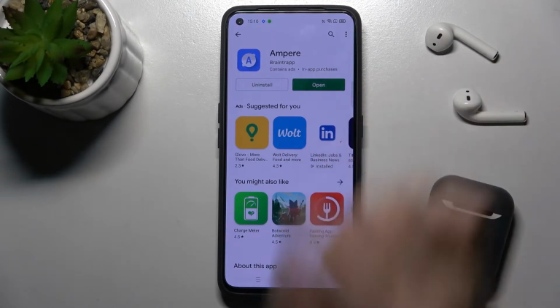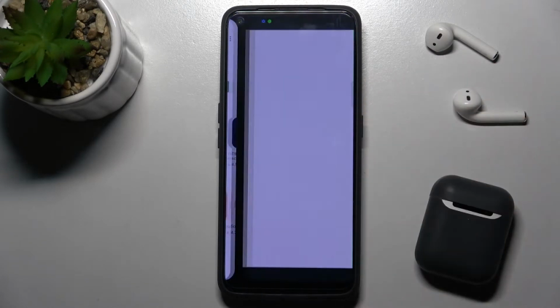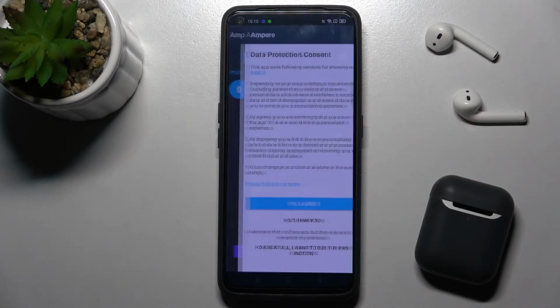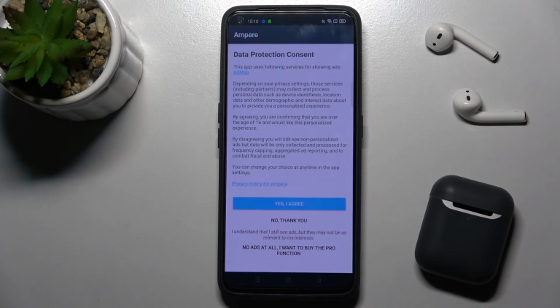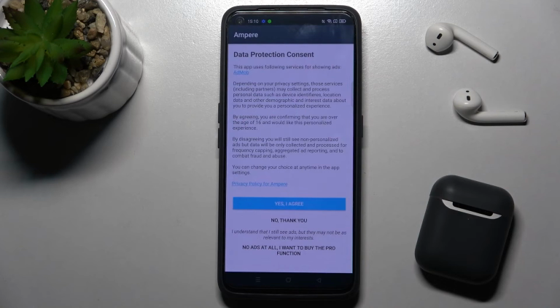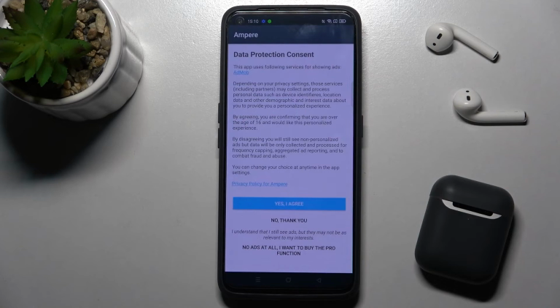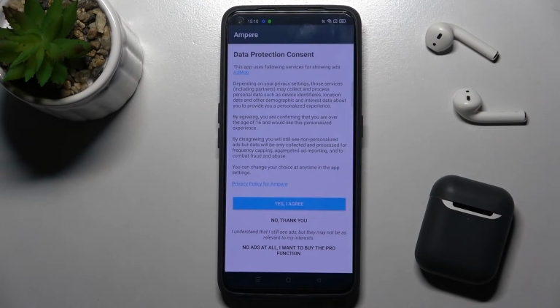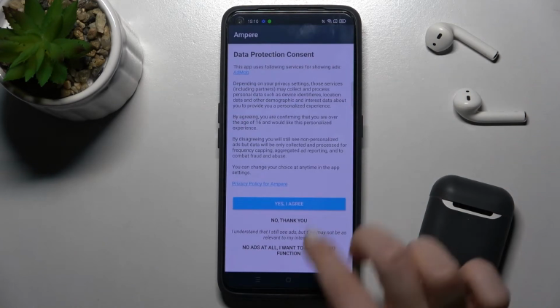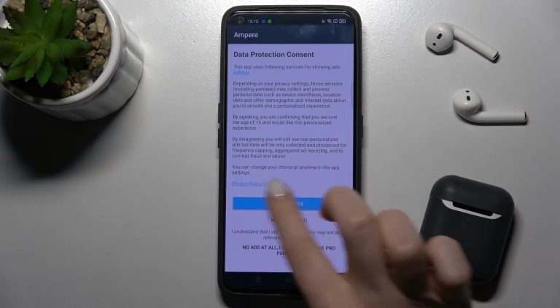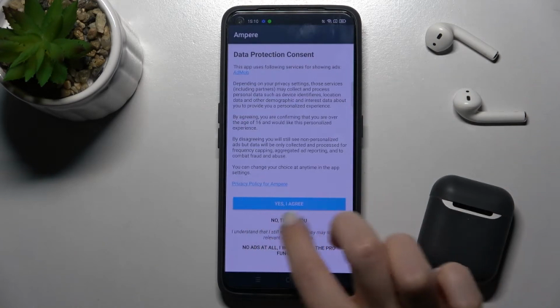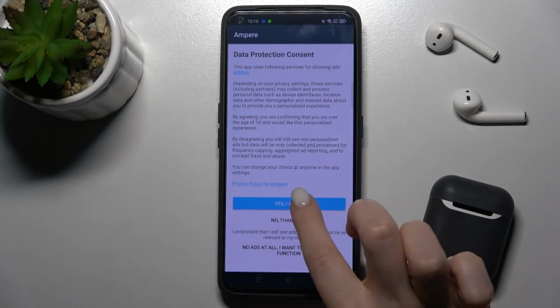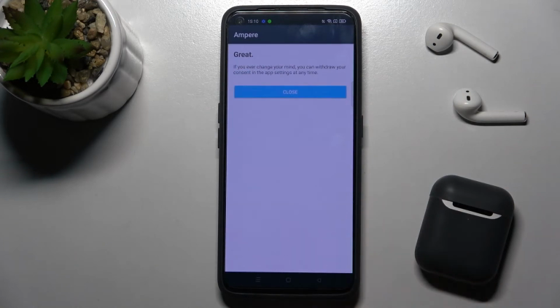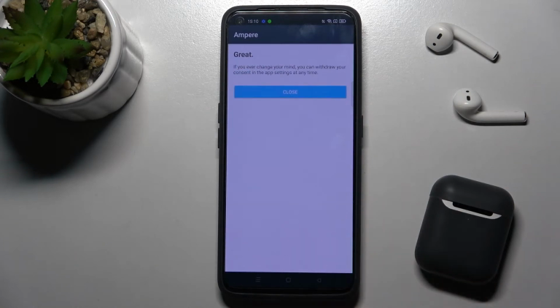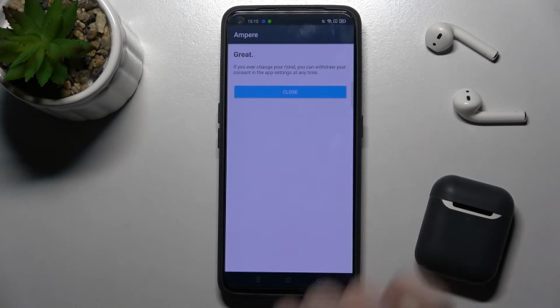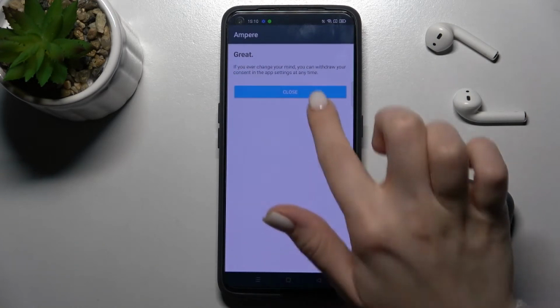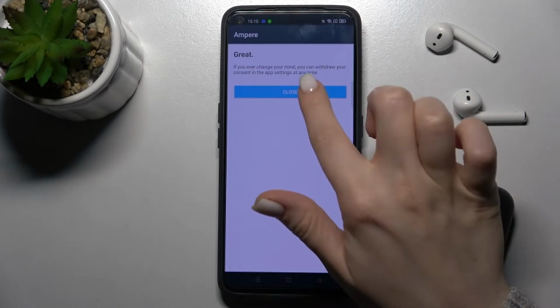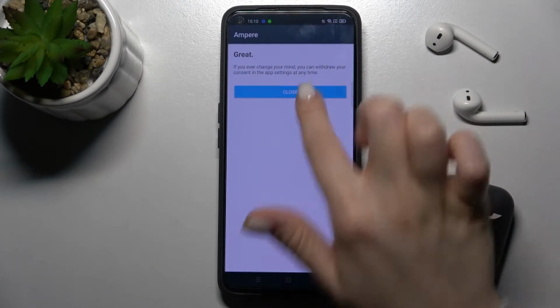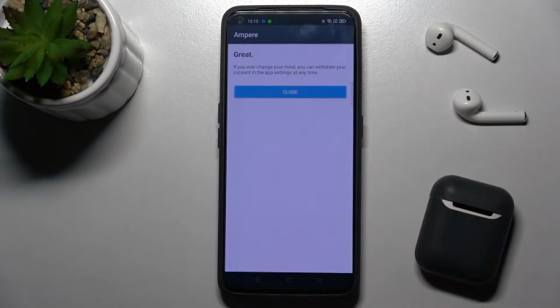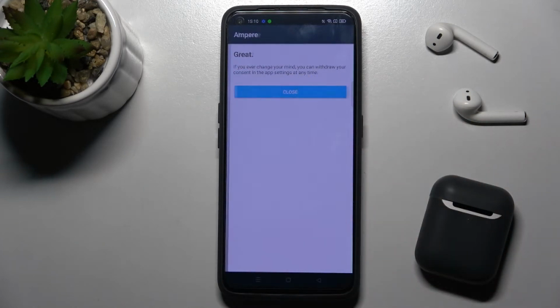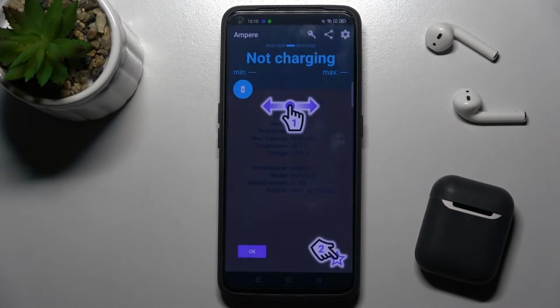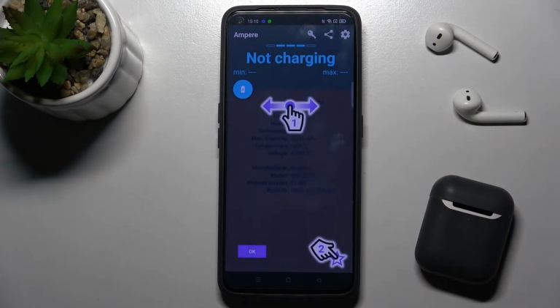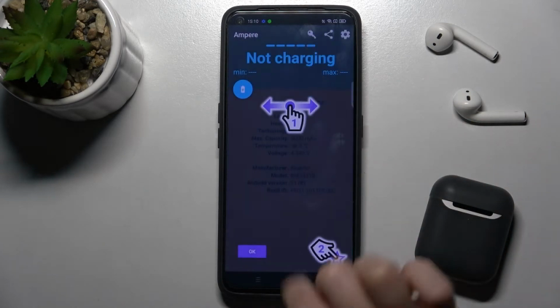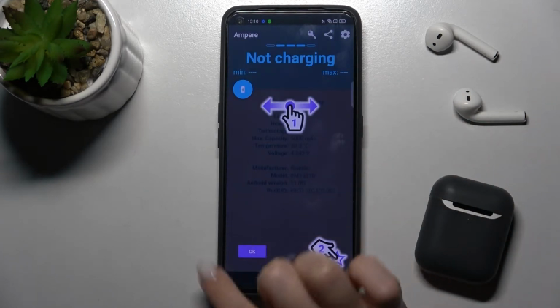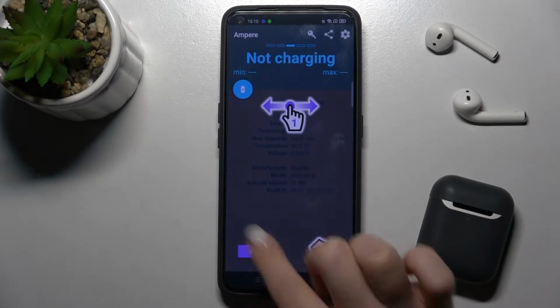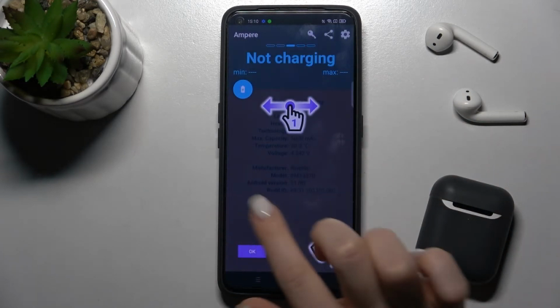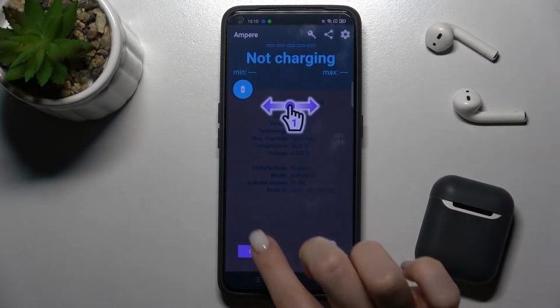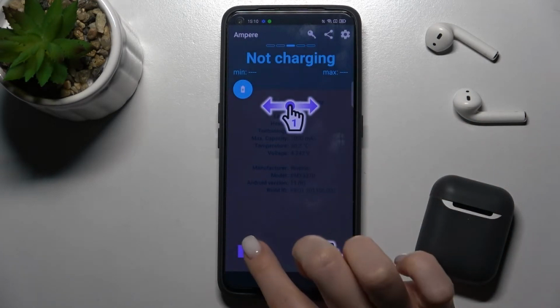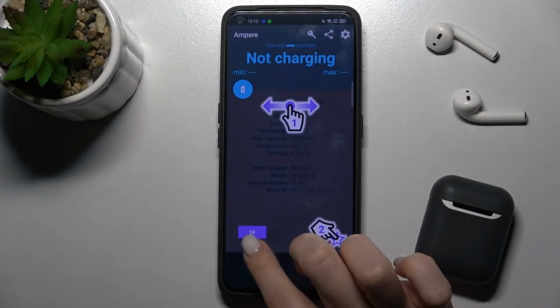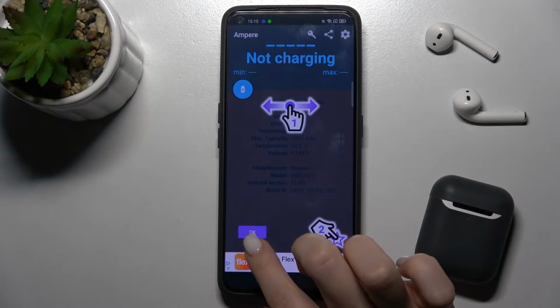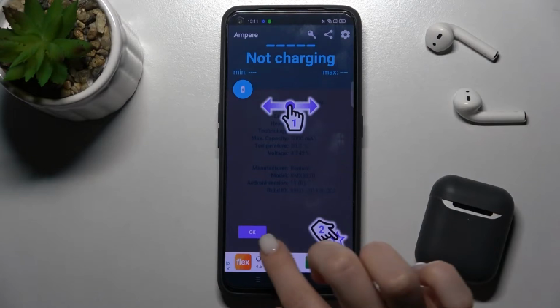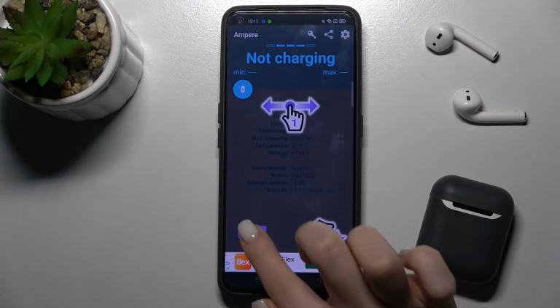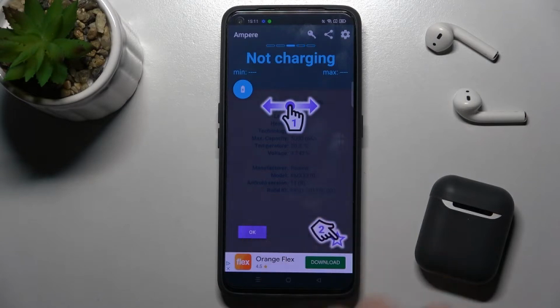Now just launch the app. Click Yes, I agree, then click close, and in the bottom left corner tap OK.